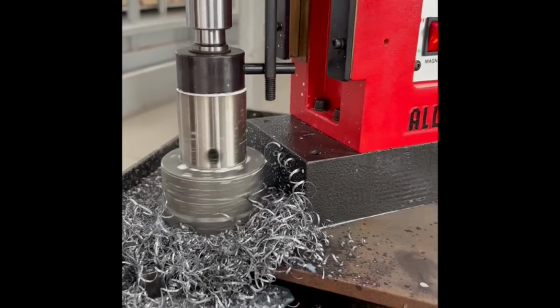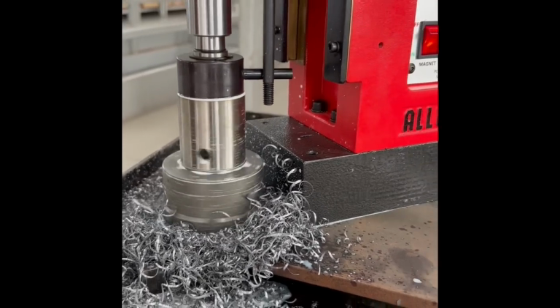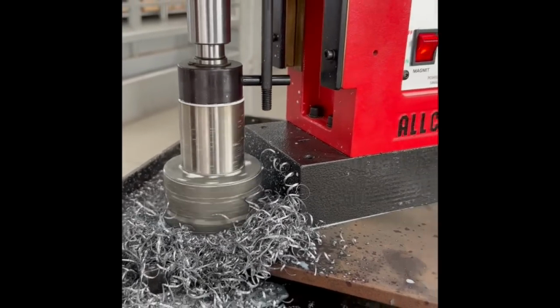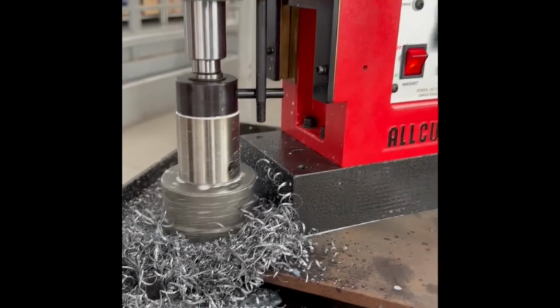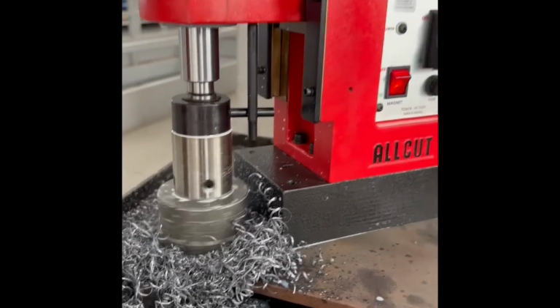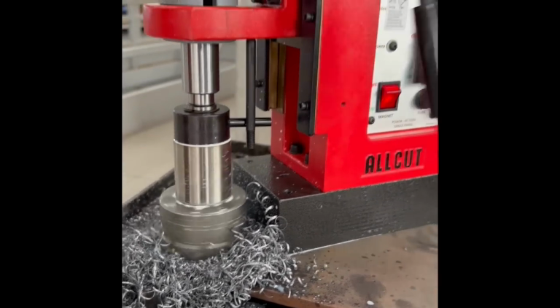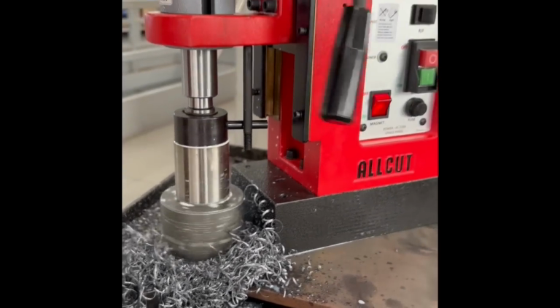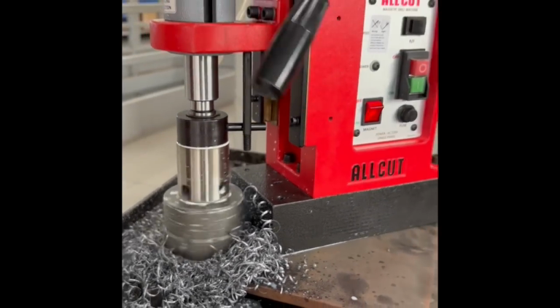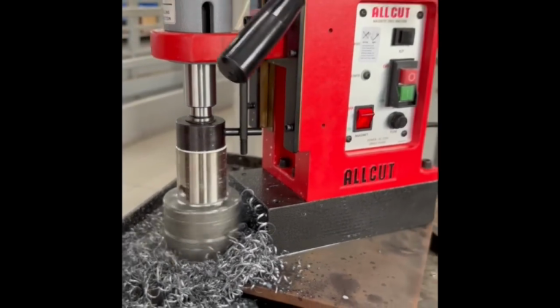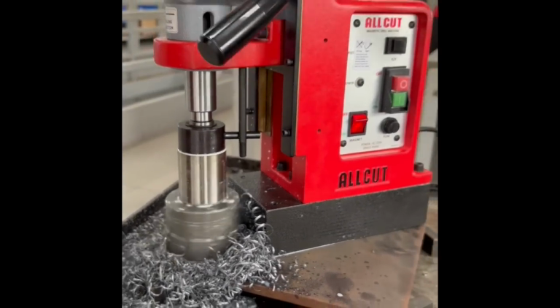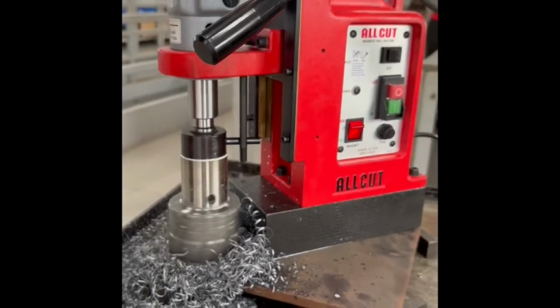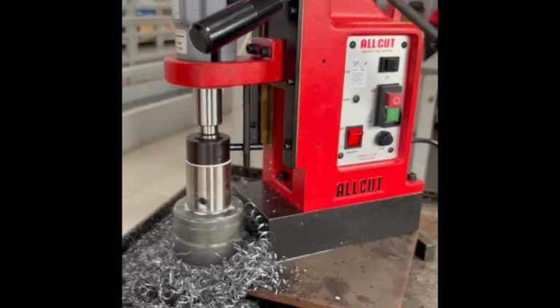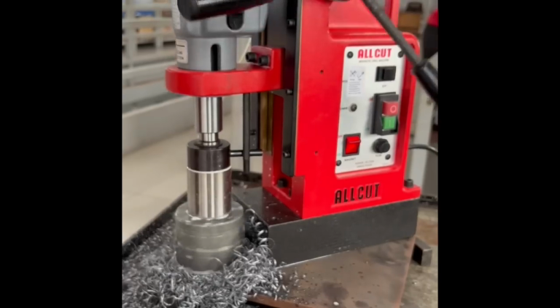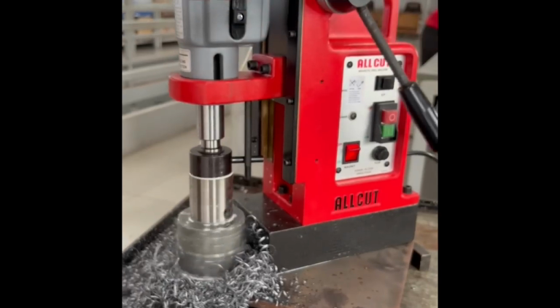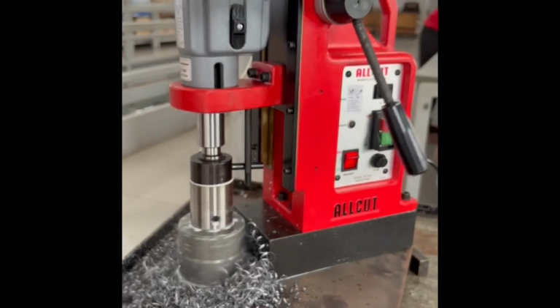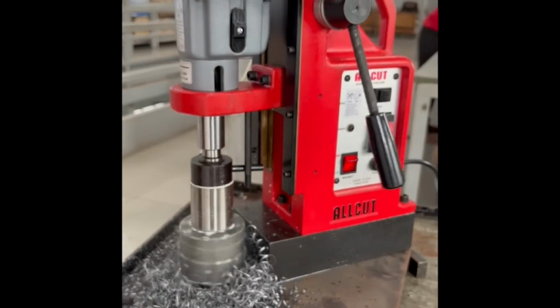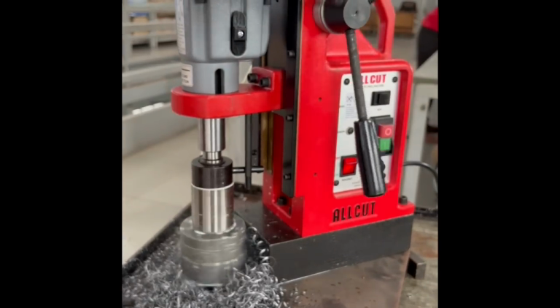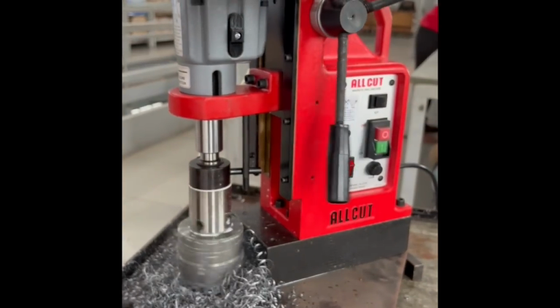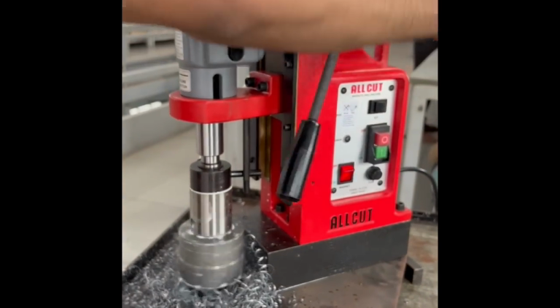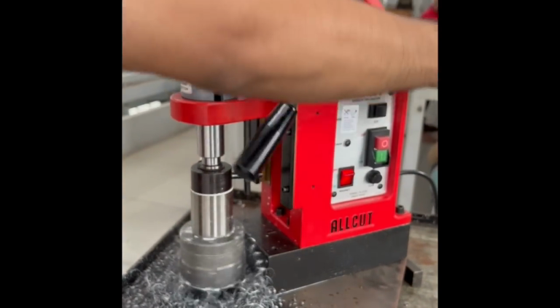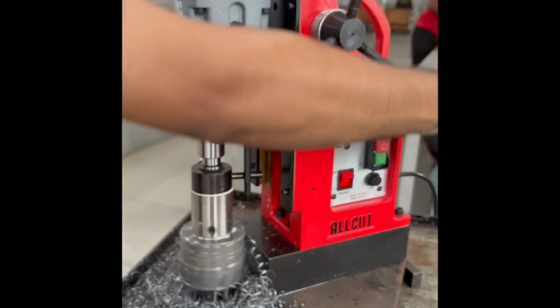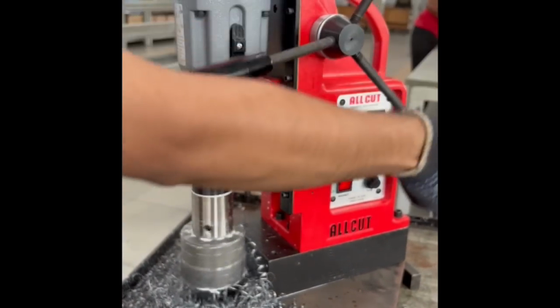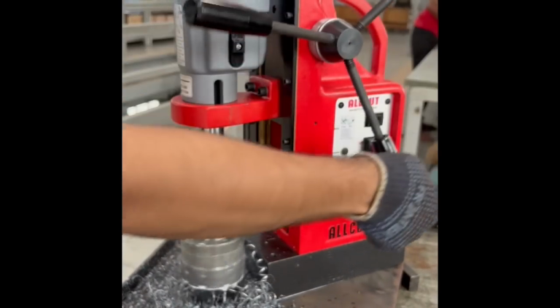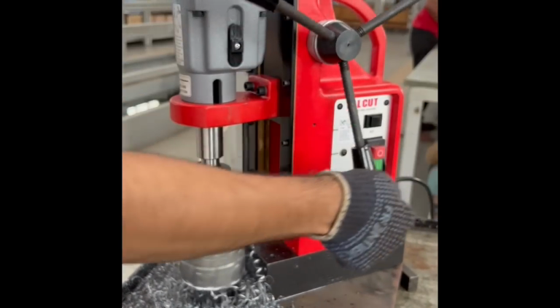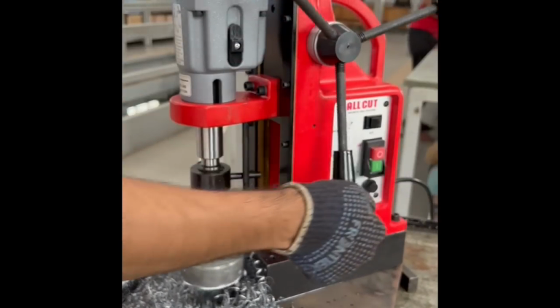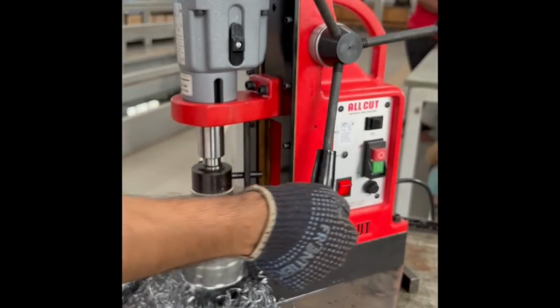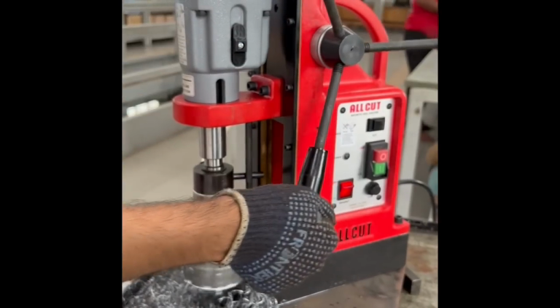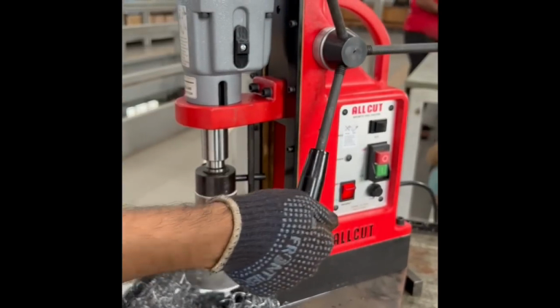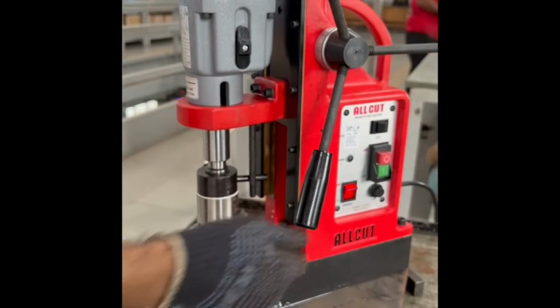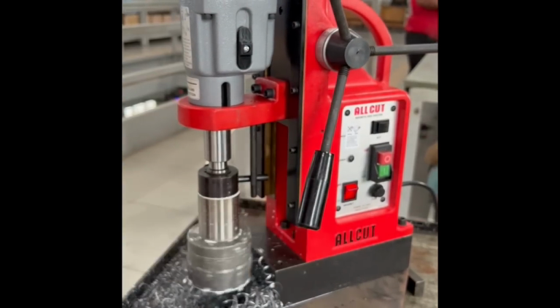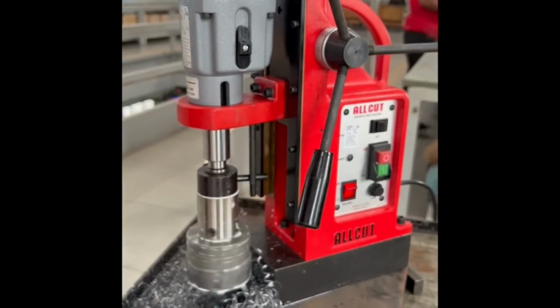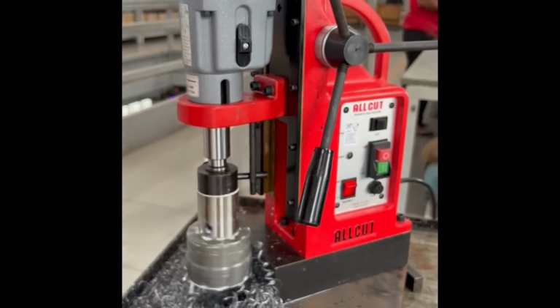Manufacturing better relationships and distributing quality always. That's All-Cut.